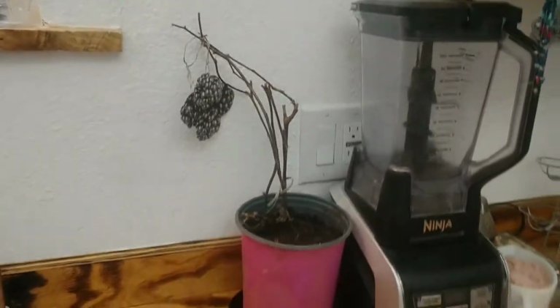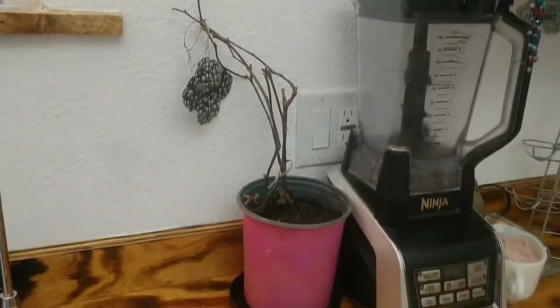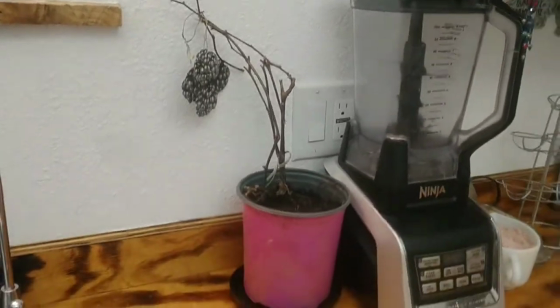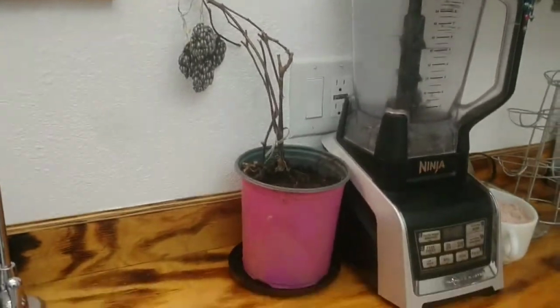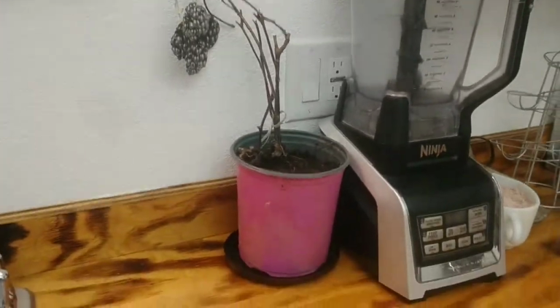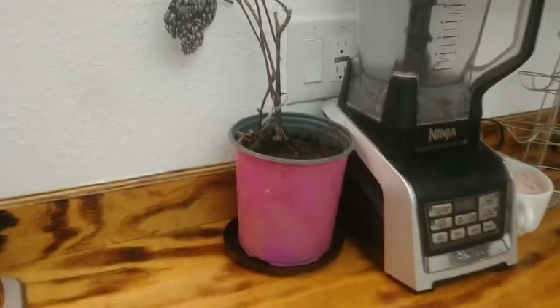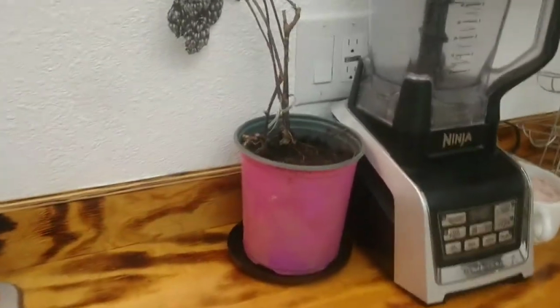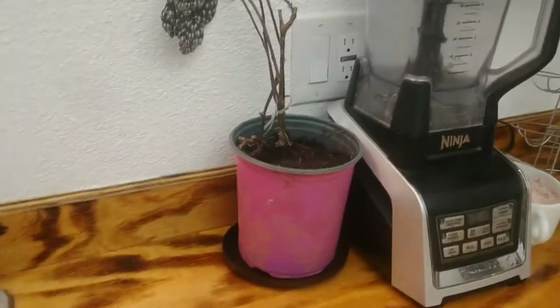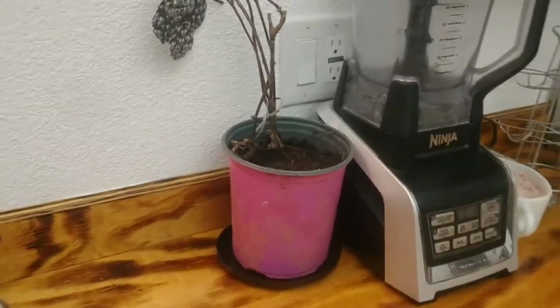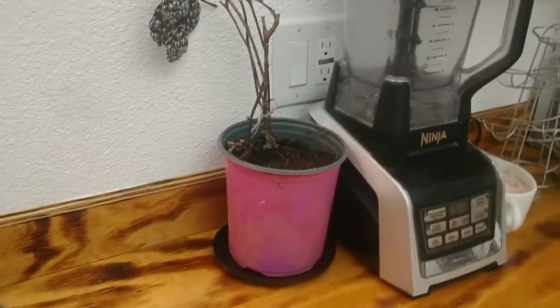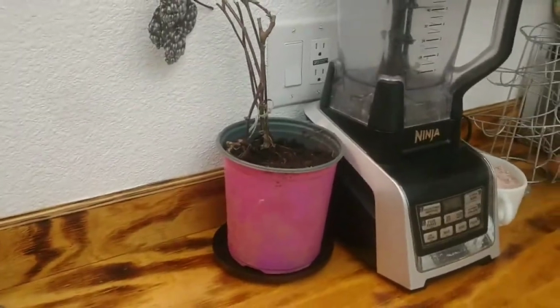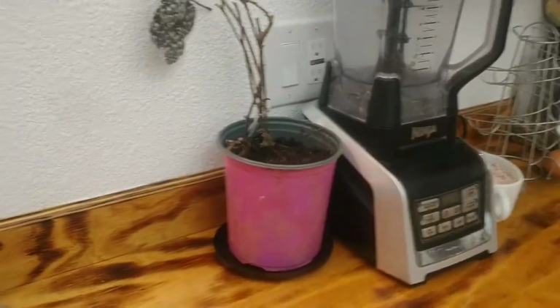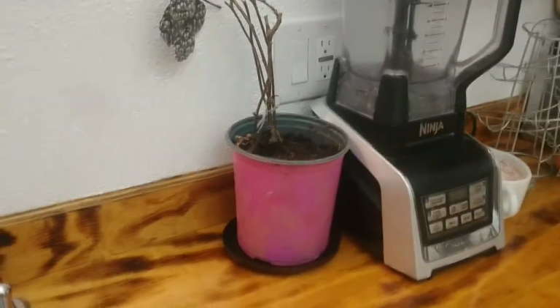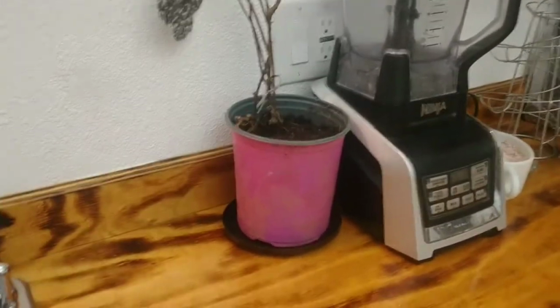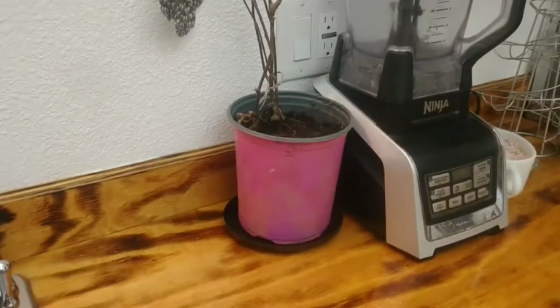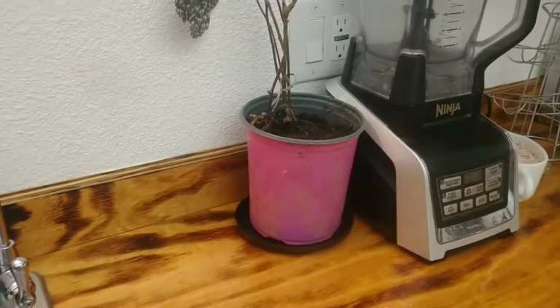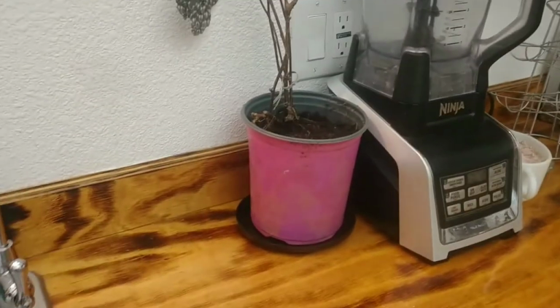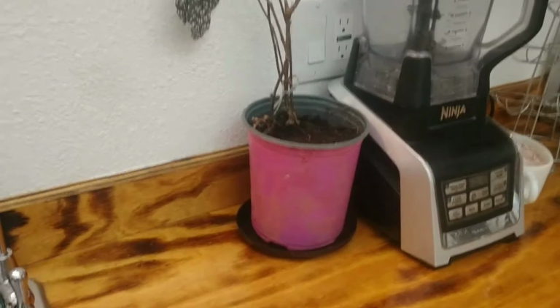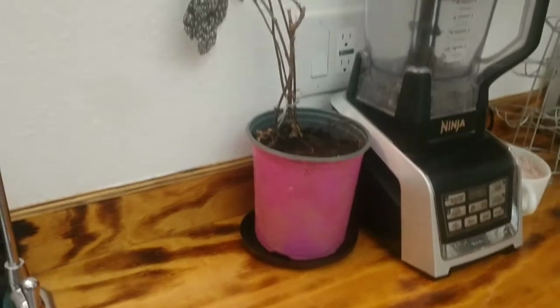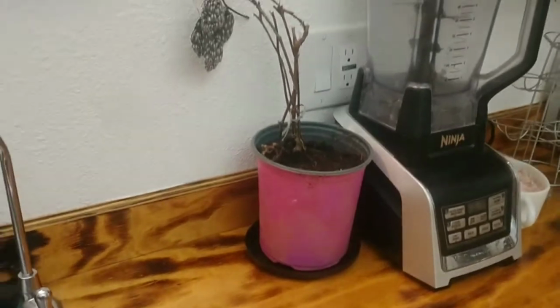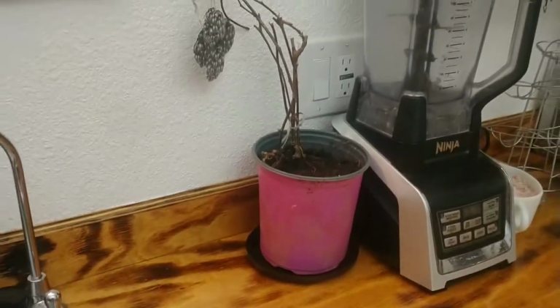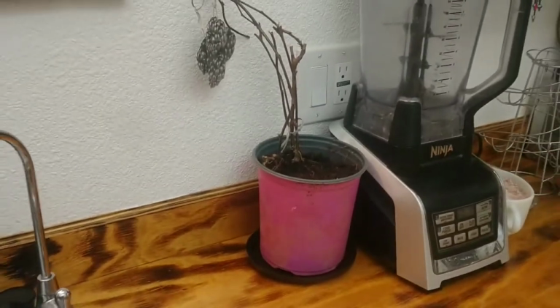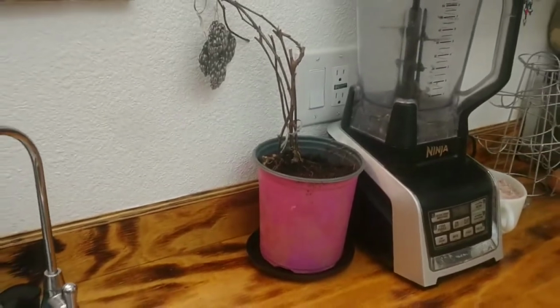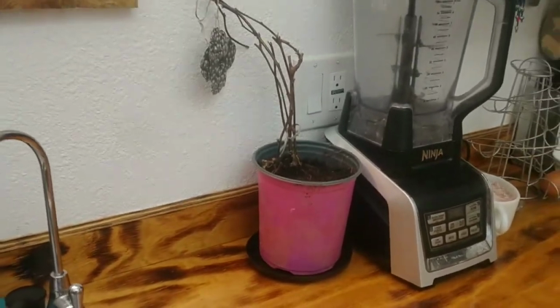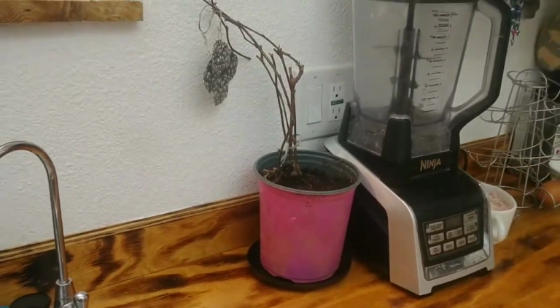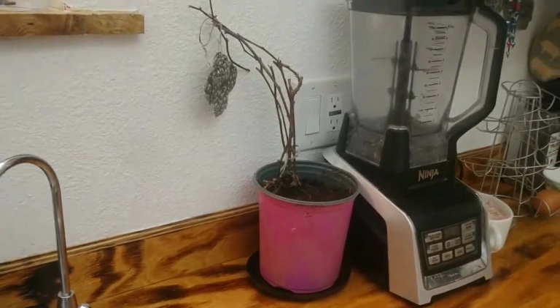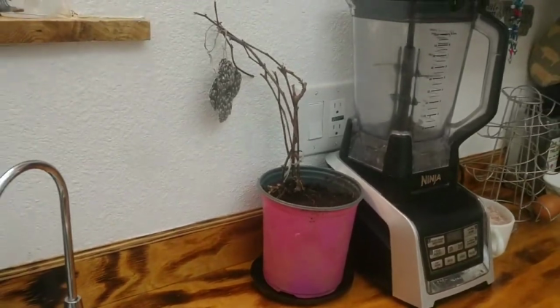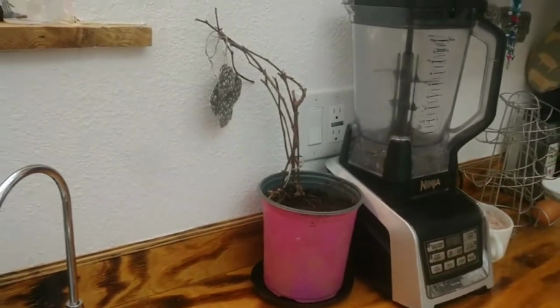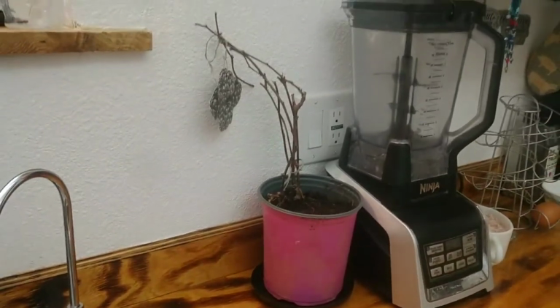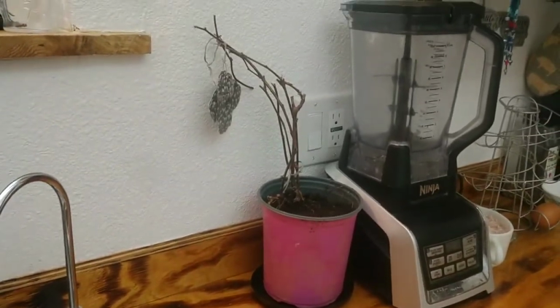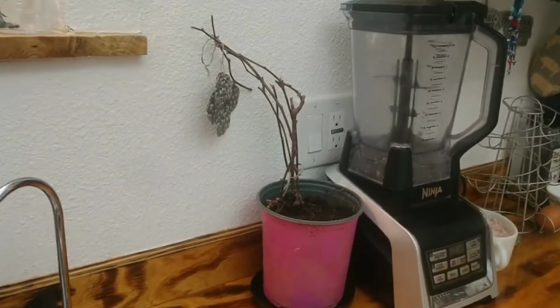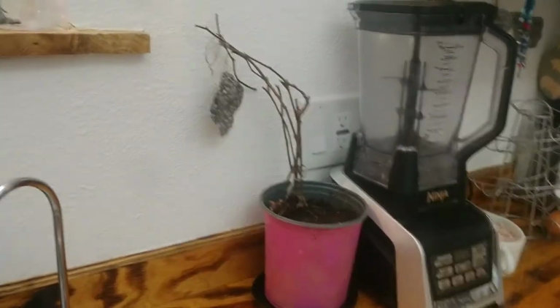Here's a plant that they decided to pull up that I had planted out there, so now I'm going to keep it in here and hopefully bring it back to life. Not sure how long it was out of the ground.